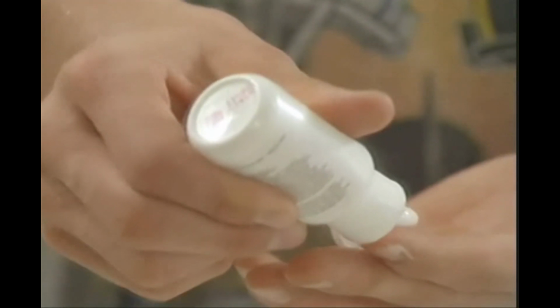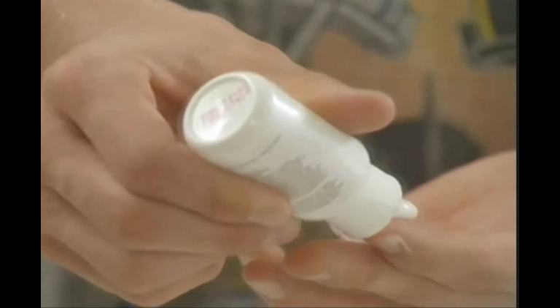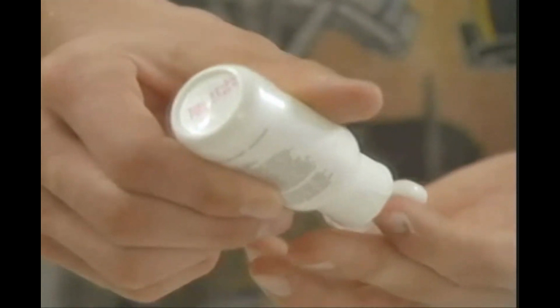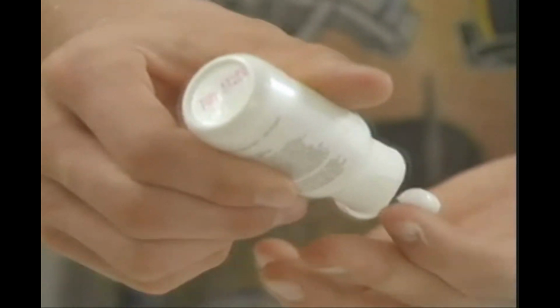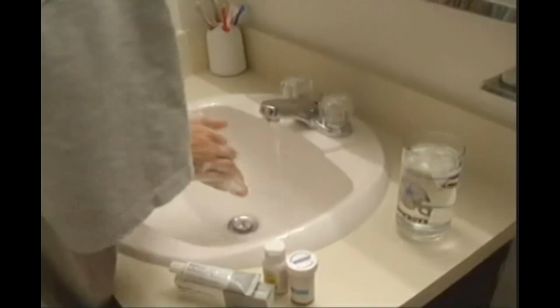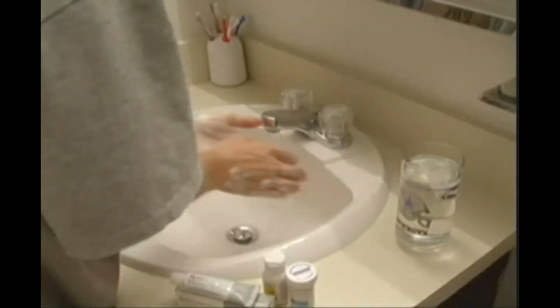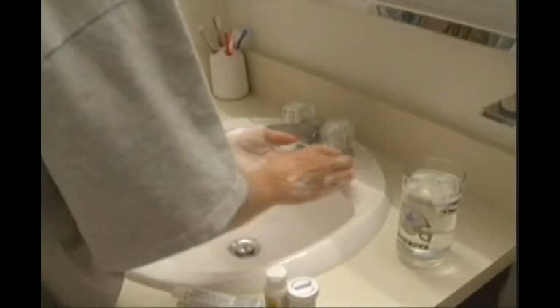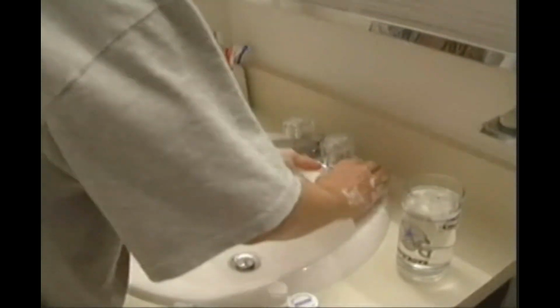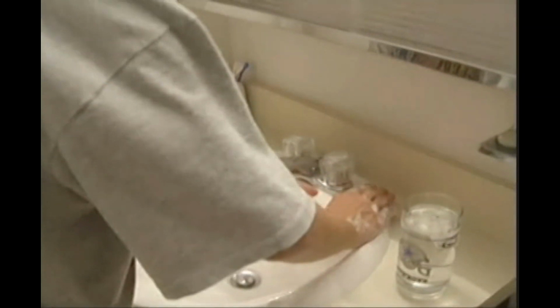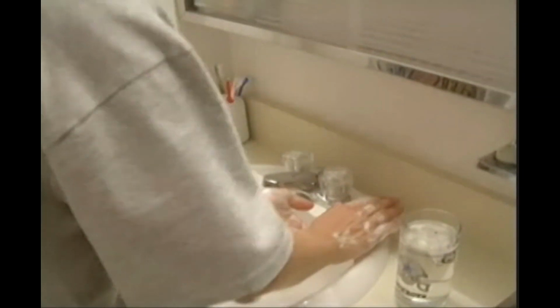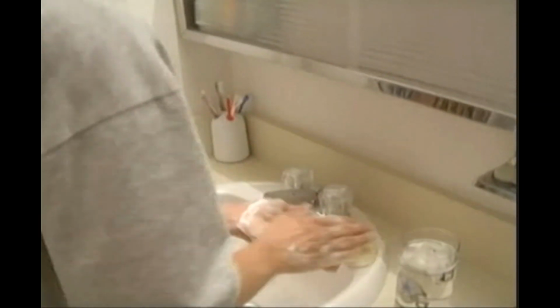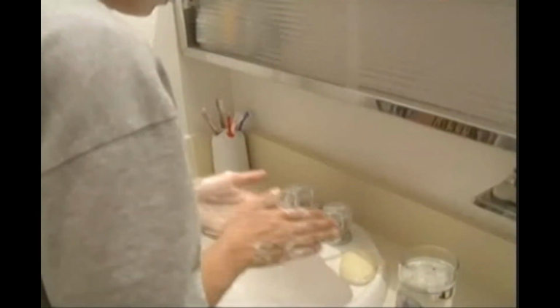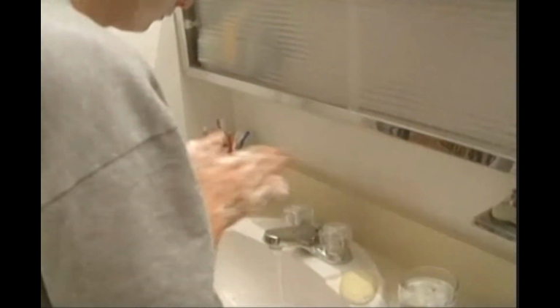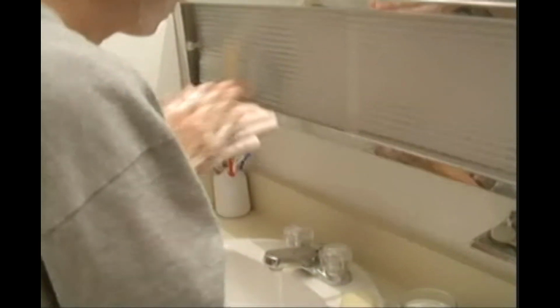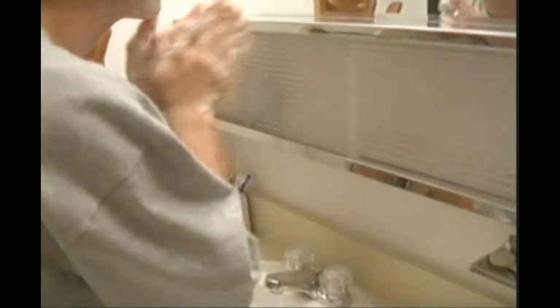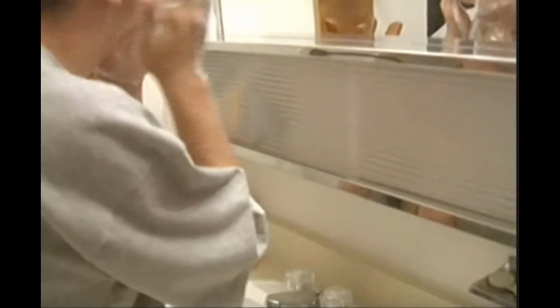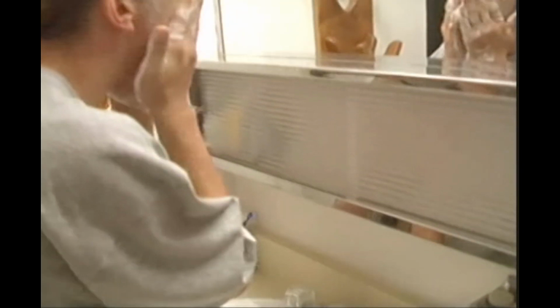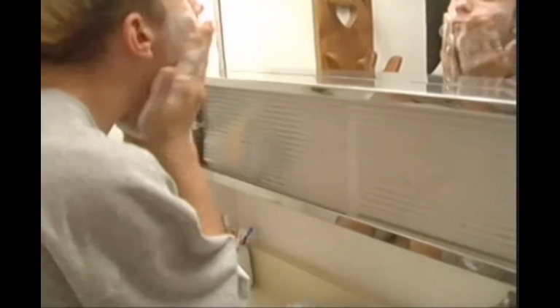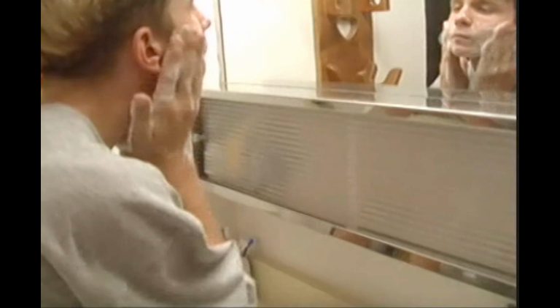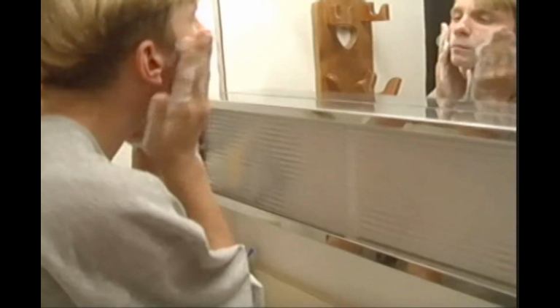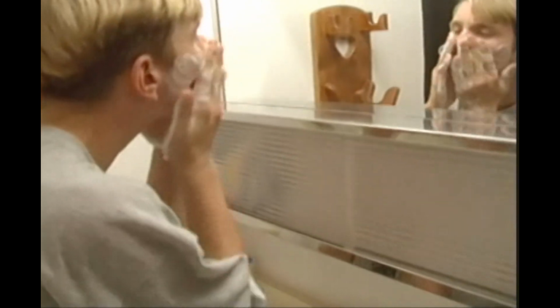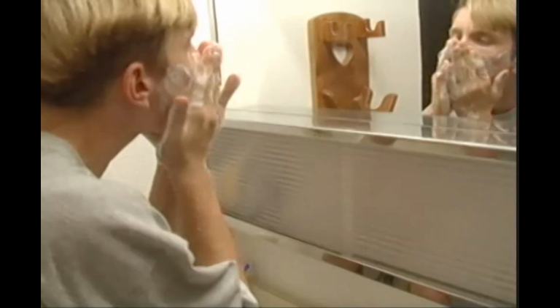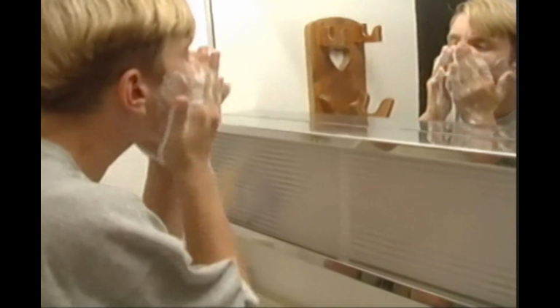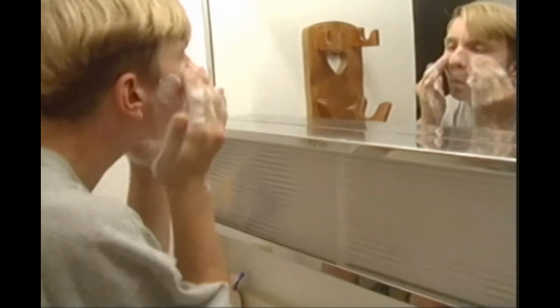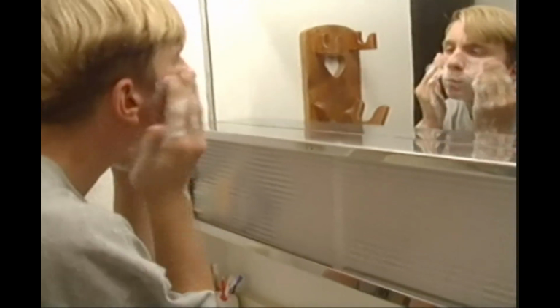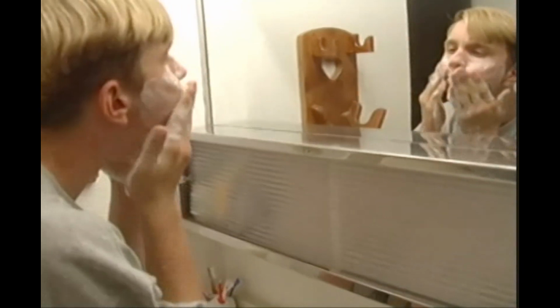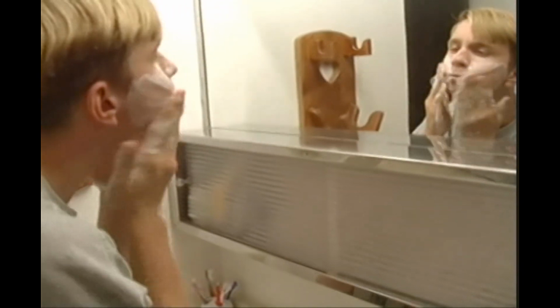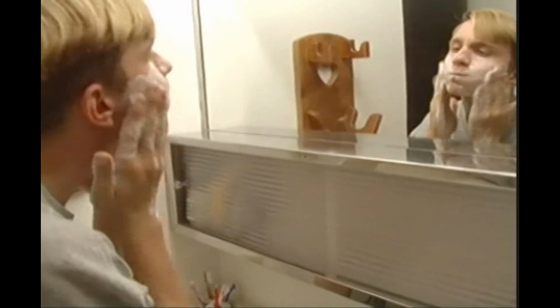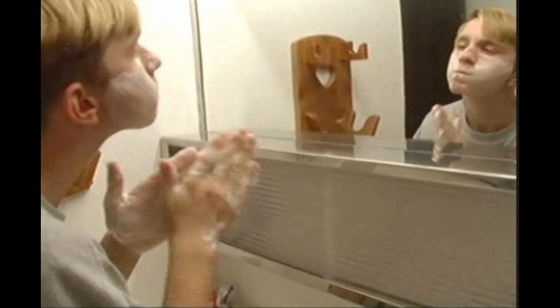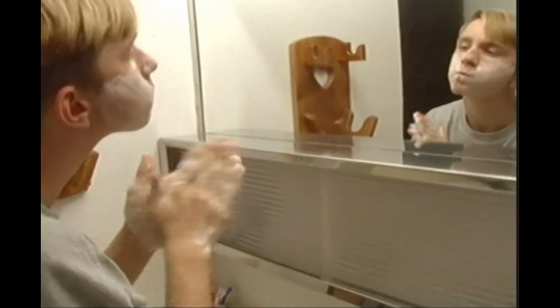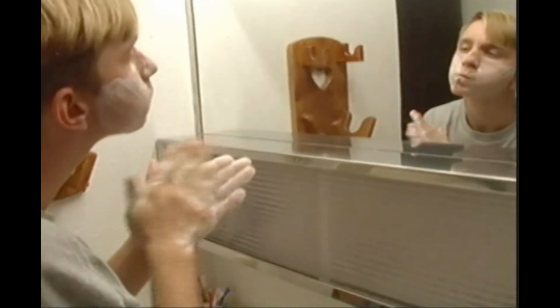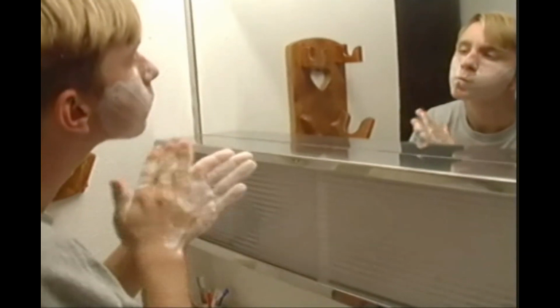The first step: scrubbing the face with plain old soap and water, since the basic issue is a pileup of debris in the skin pores.